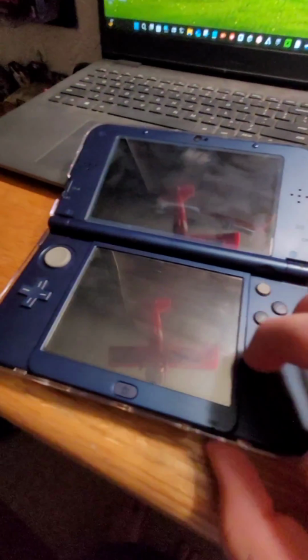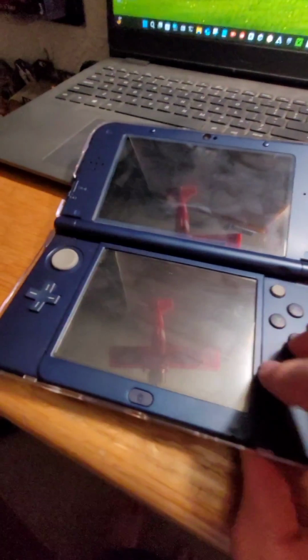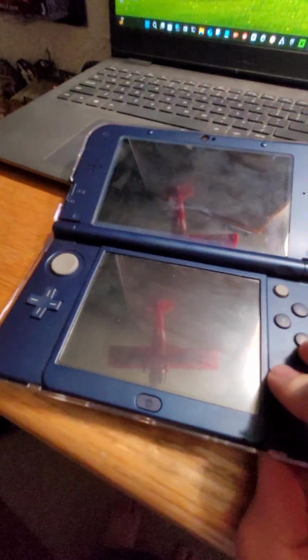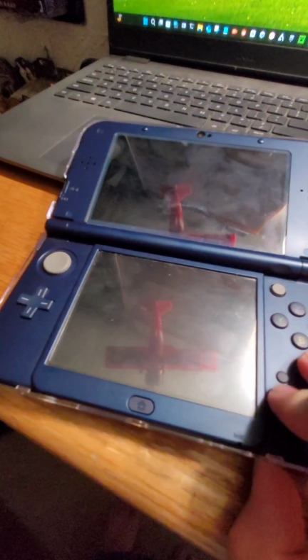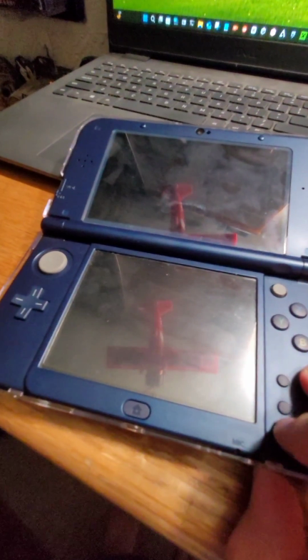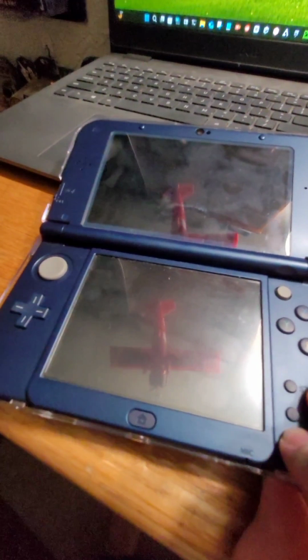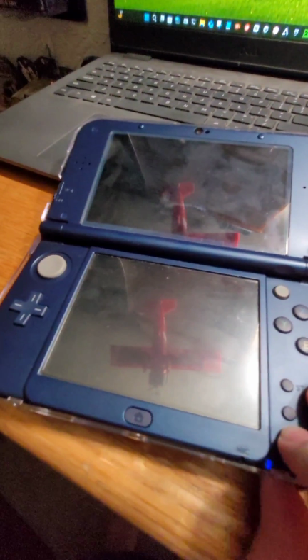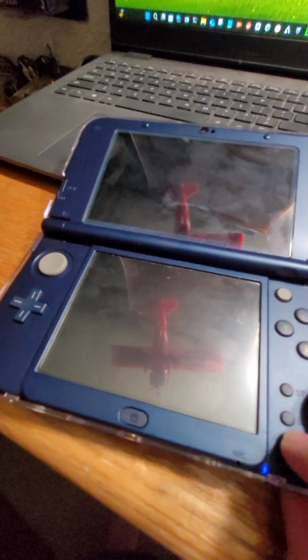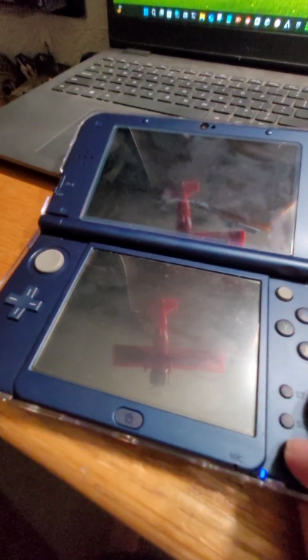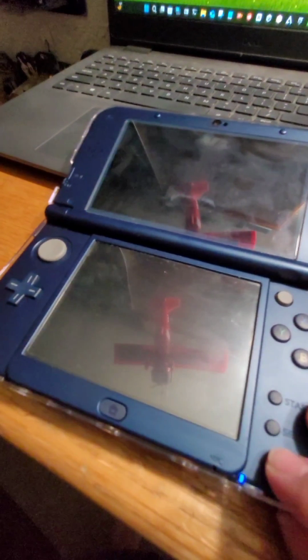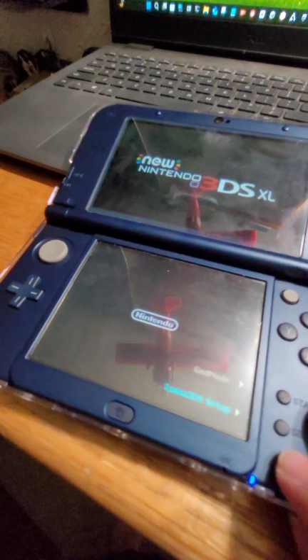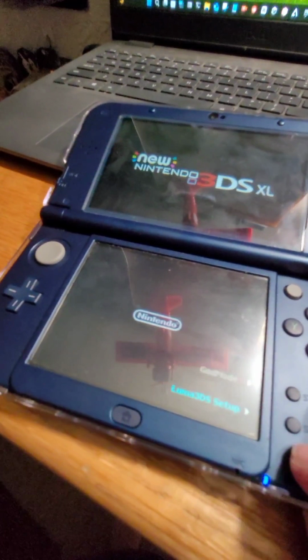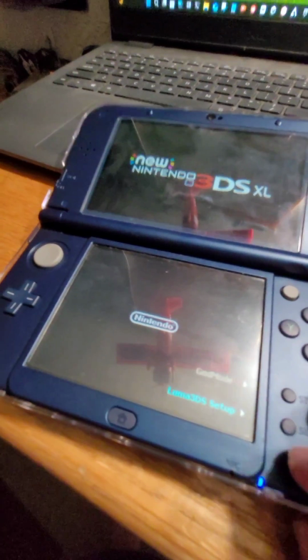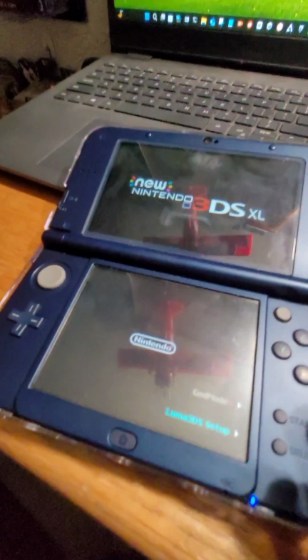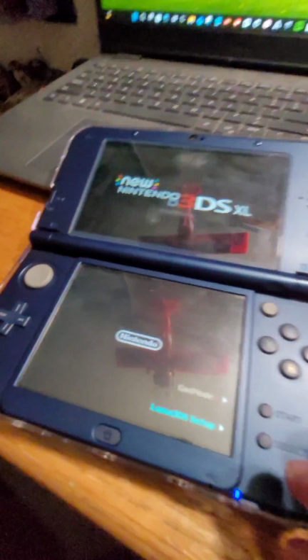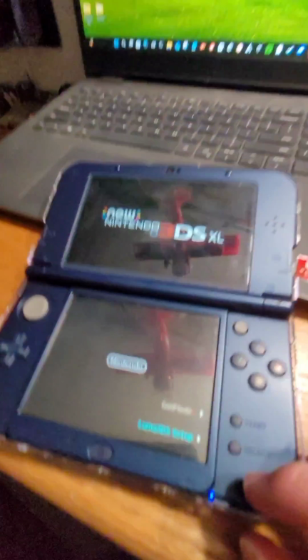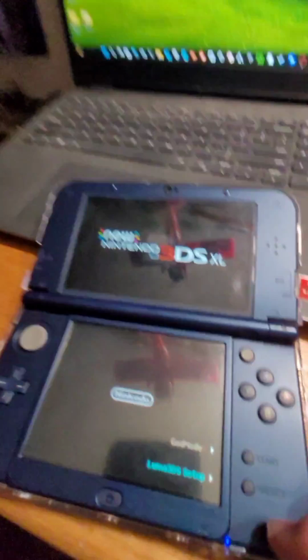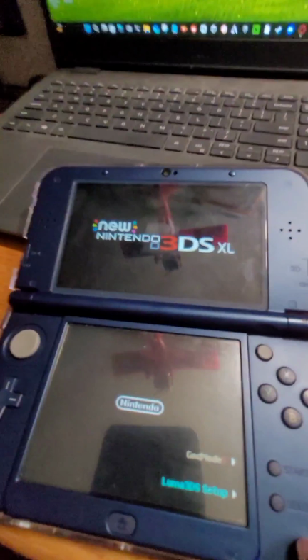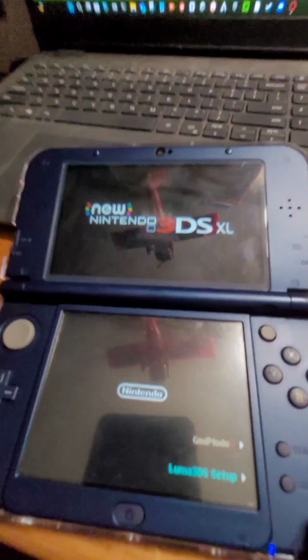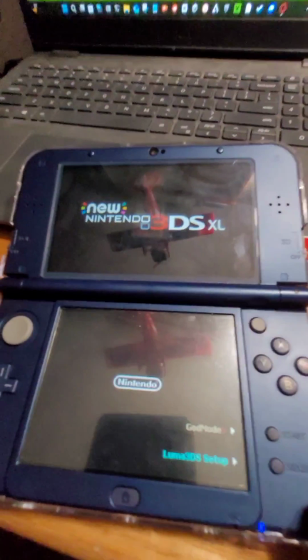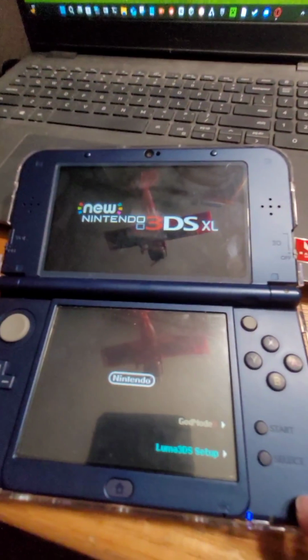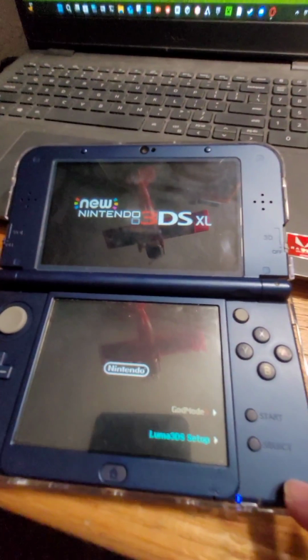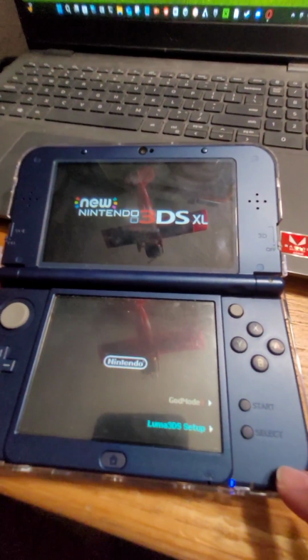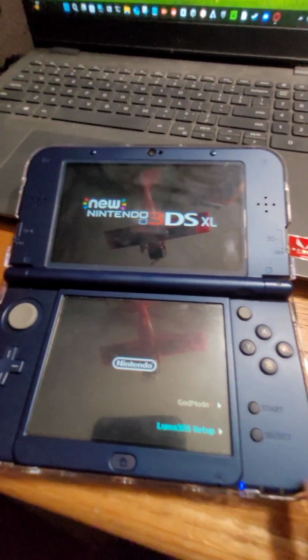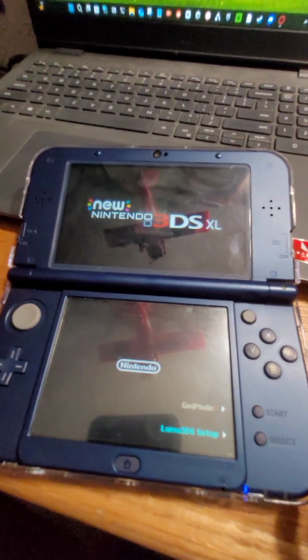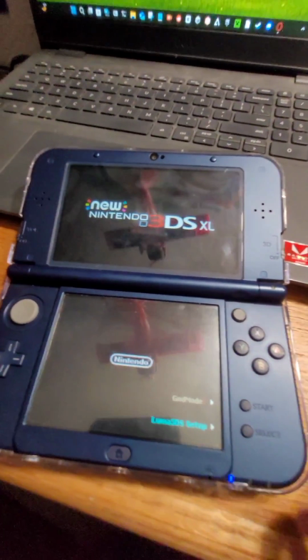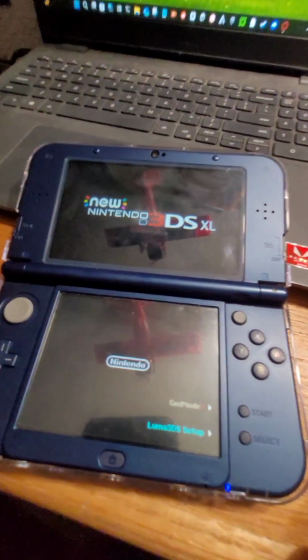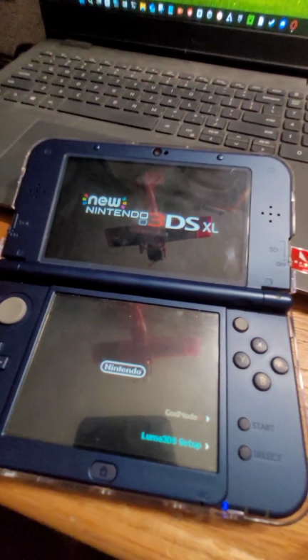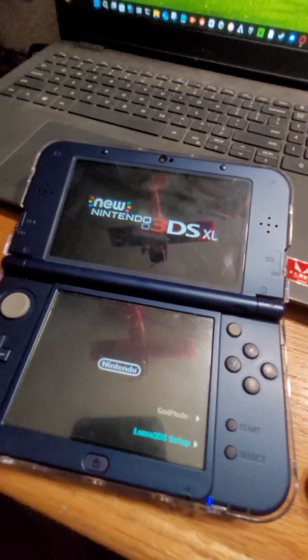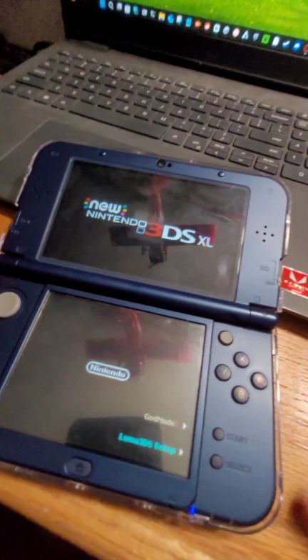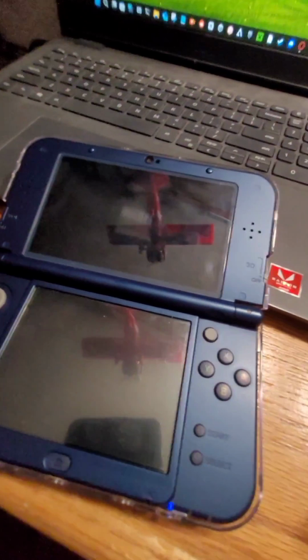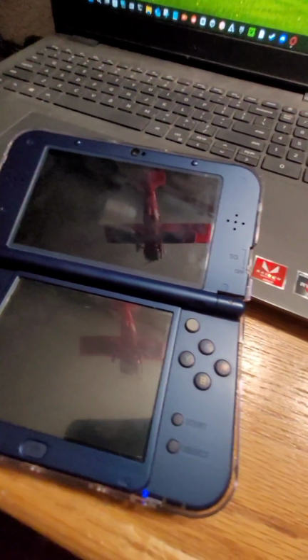Now that you've done all of that, you'll be able to see a splash screen the next time you boot up your 3DS.